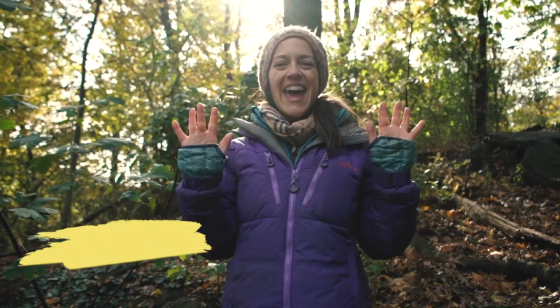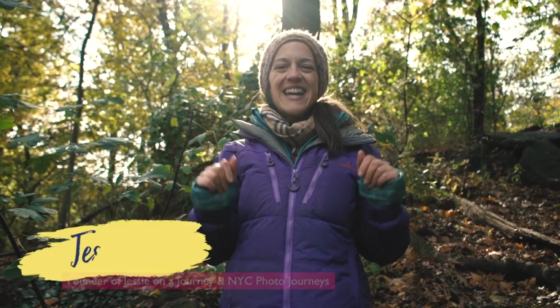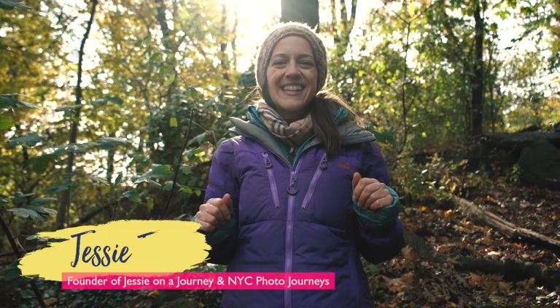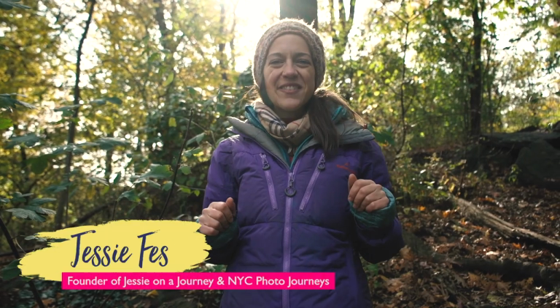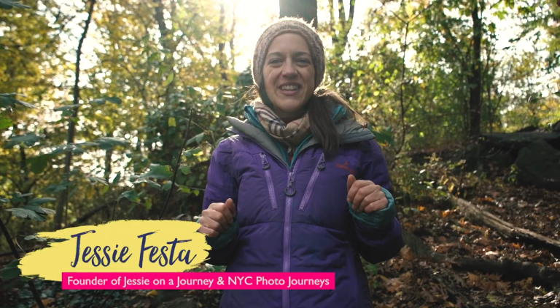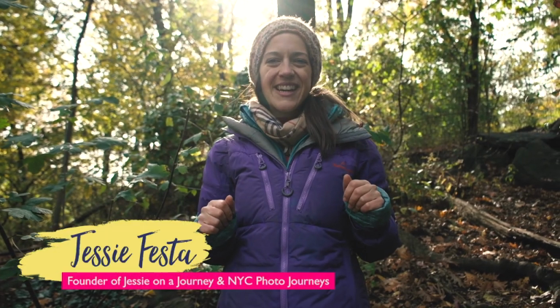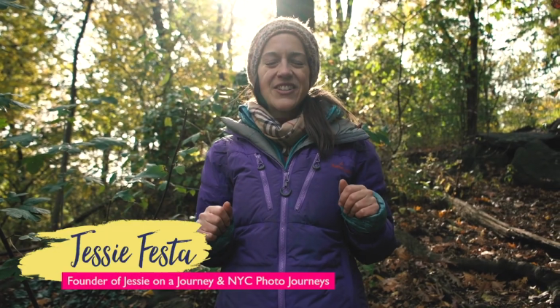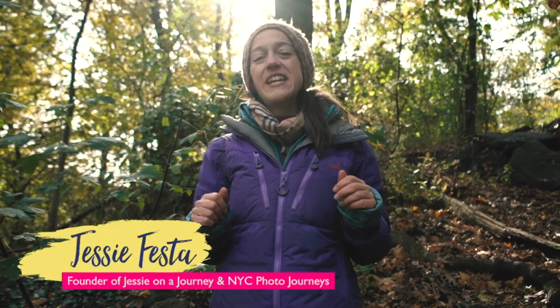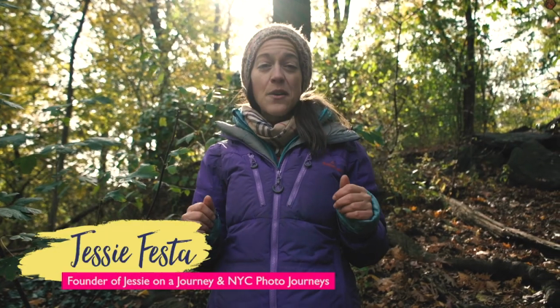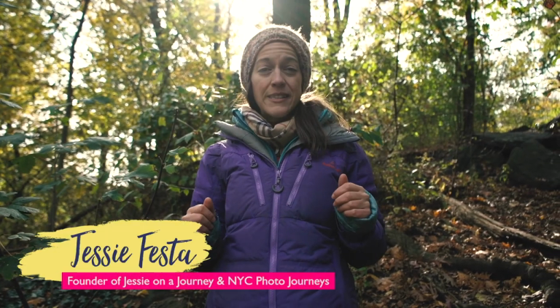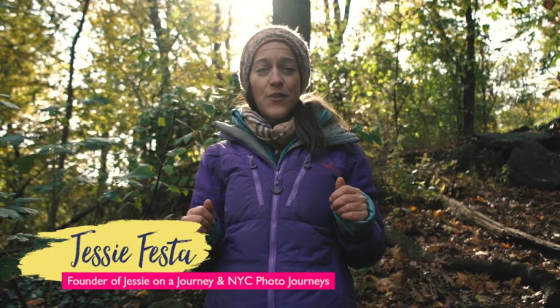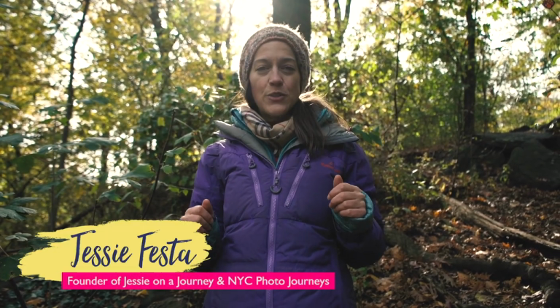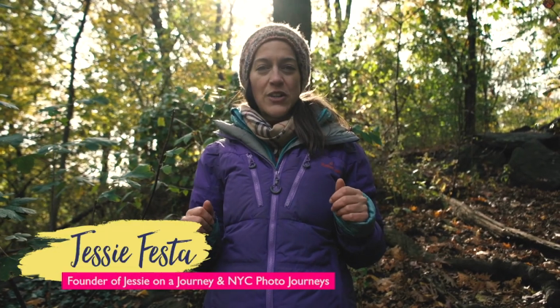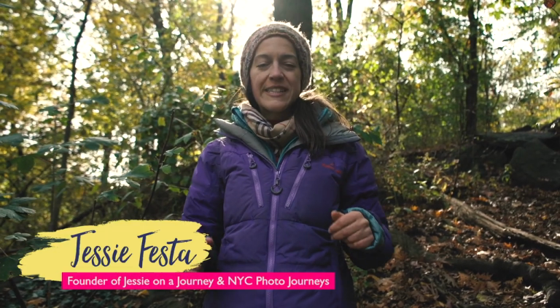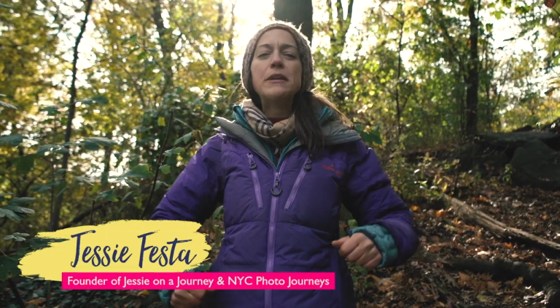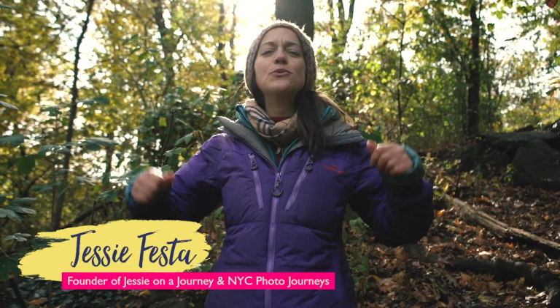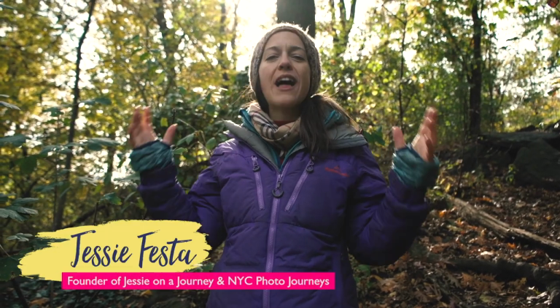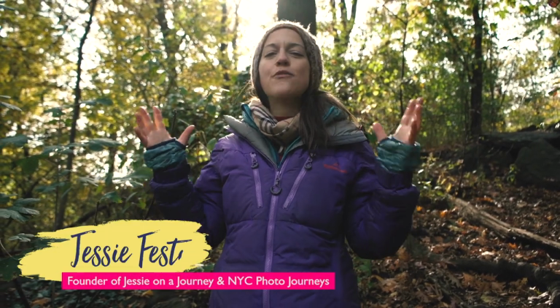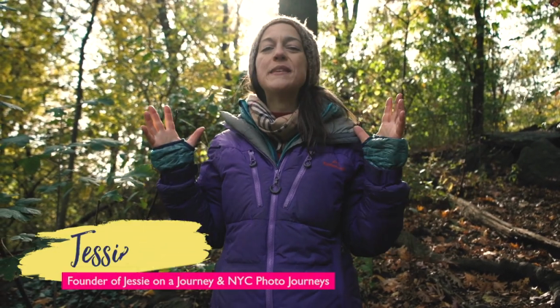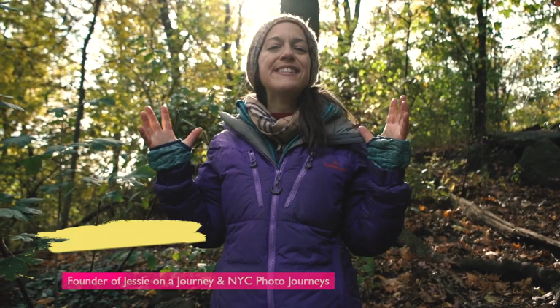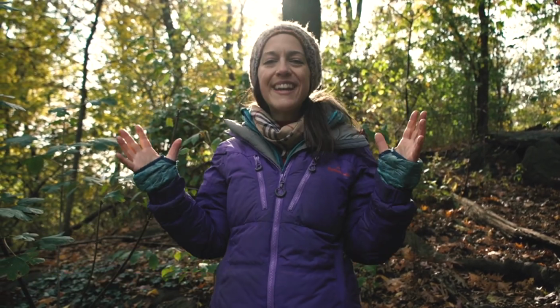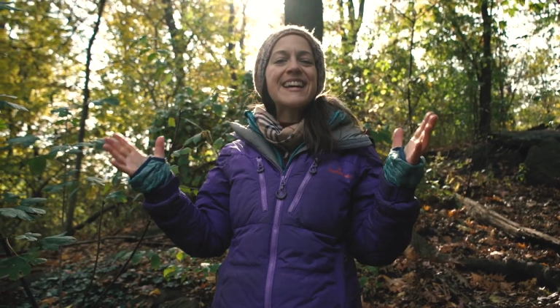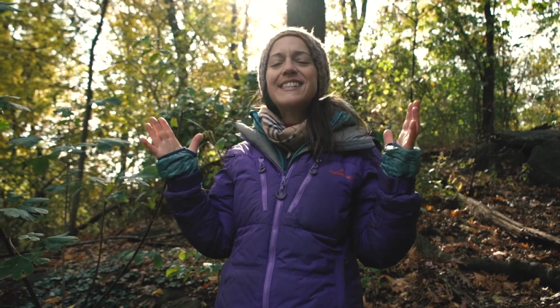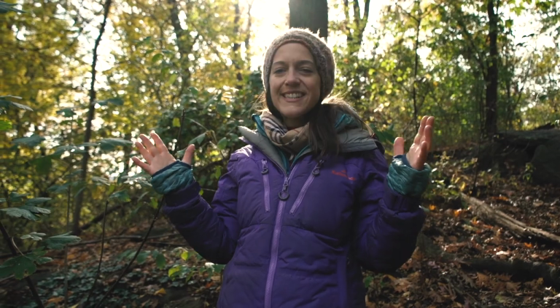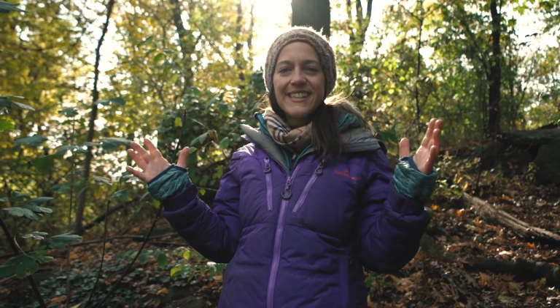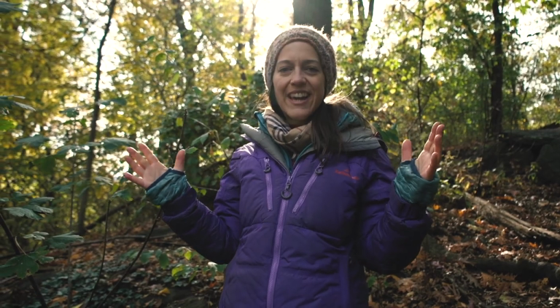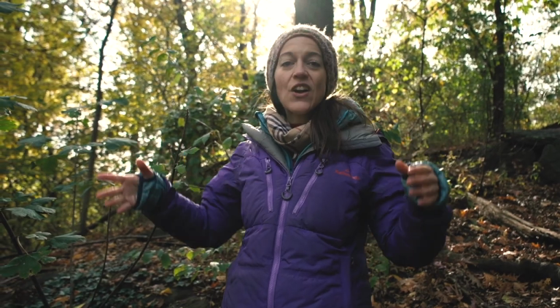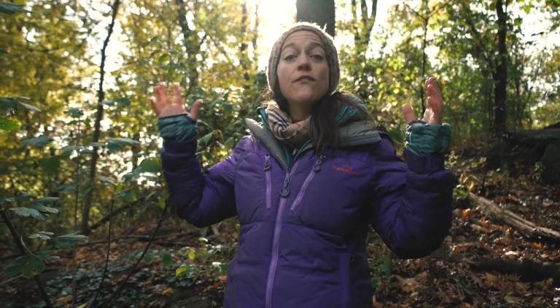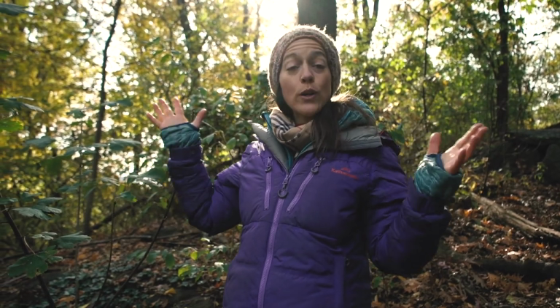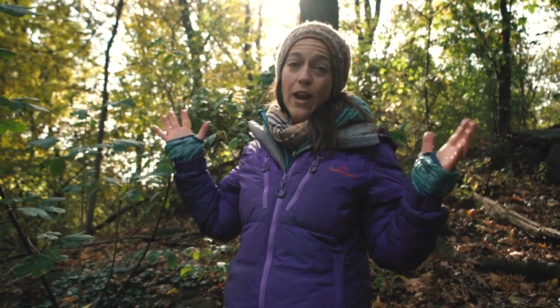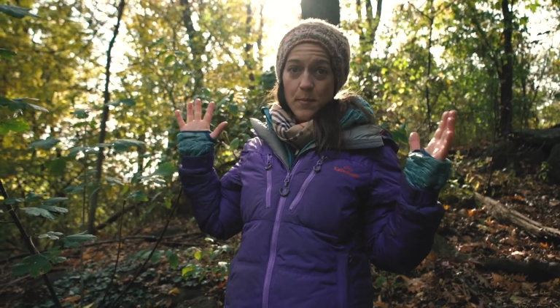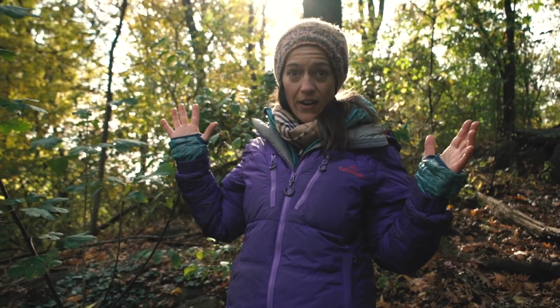Hey hey, Jess here from Jessy on a Journey and NYC Photo Journeys, coming to you live from the stunning 66-acre Fort Tryon Park.